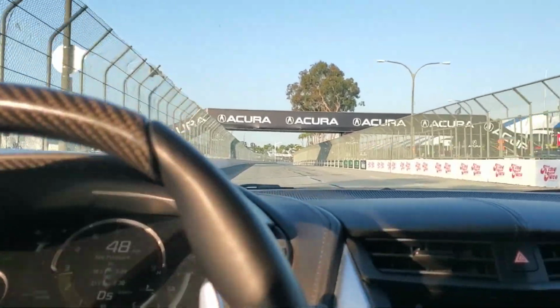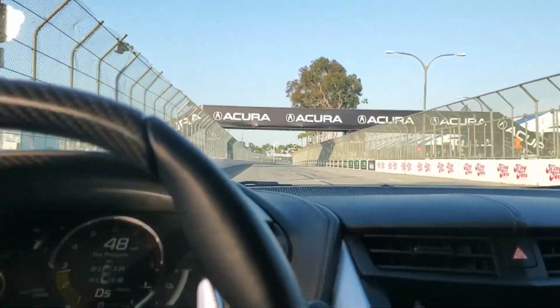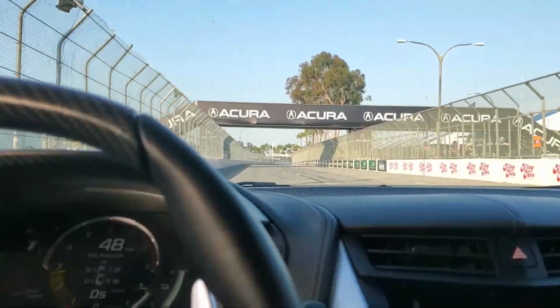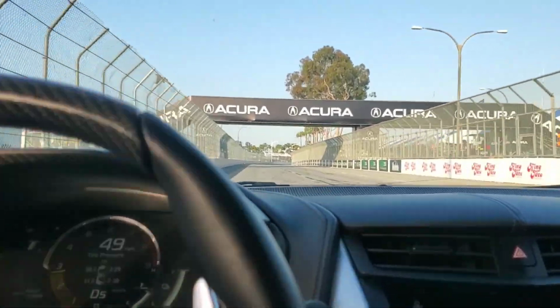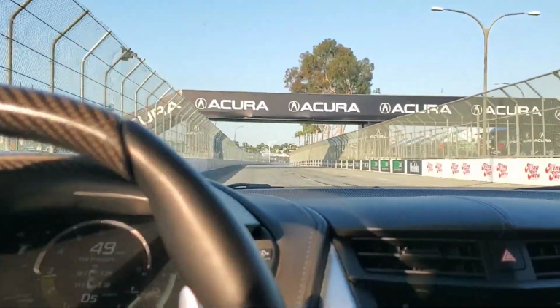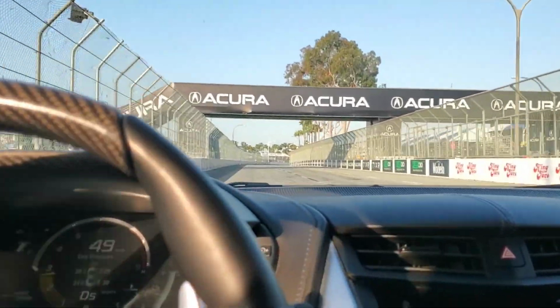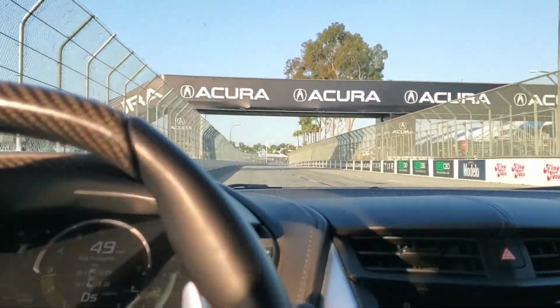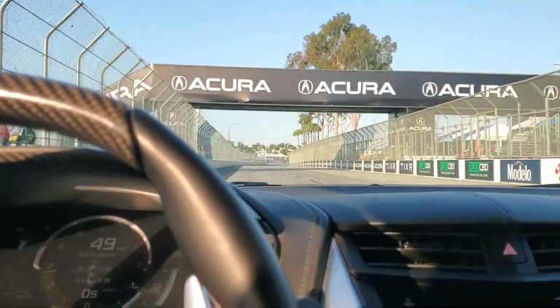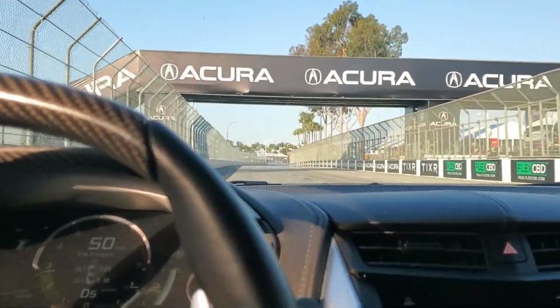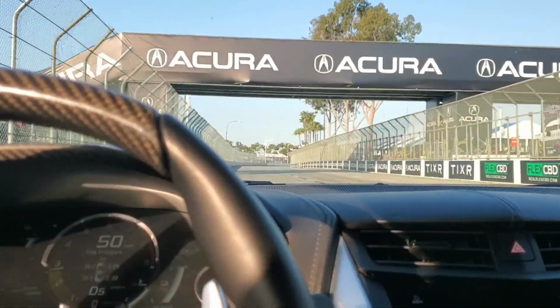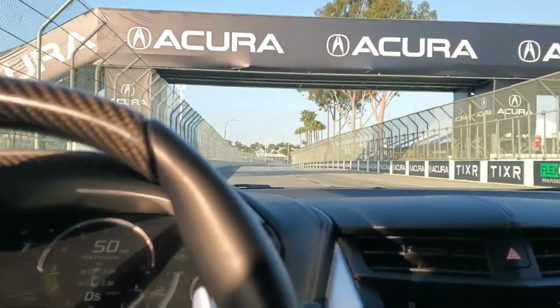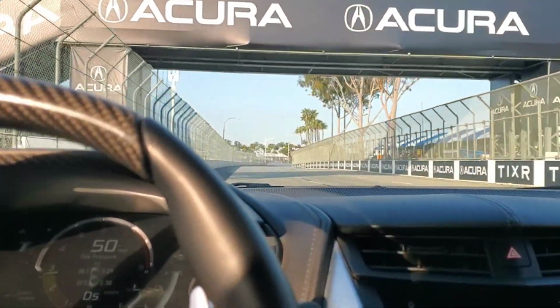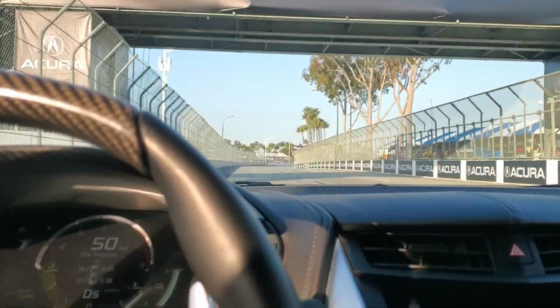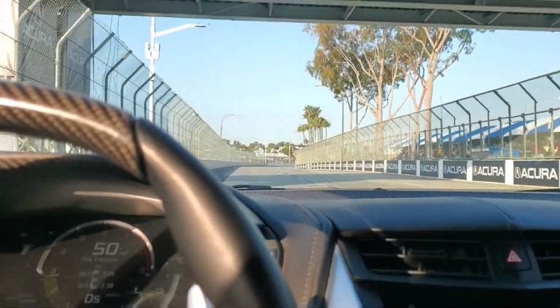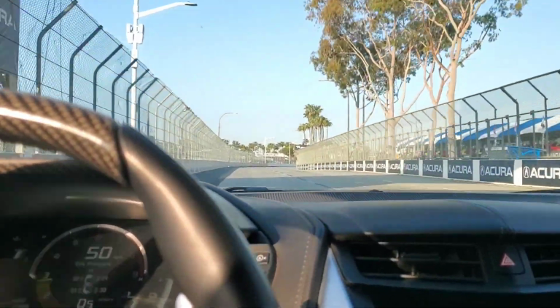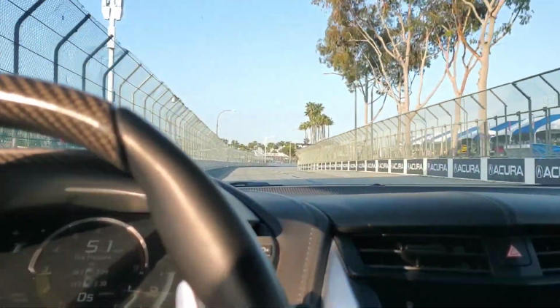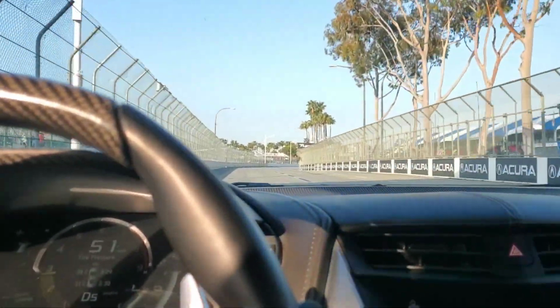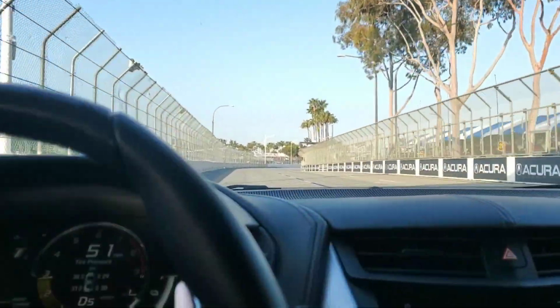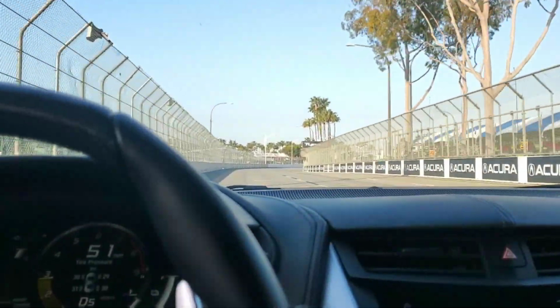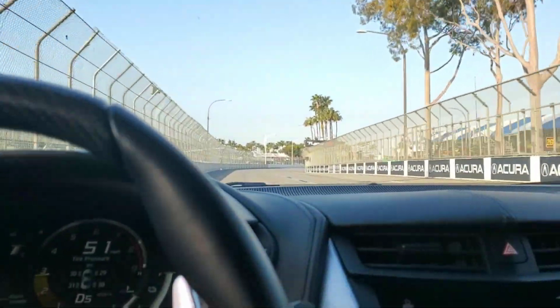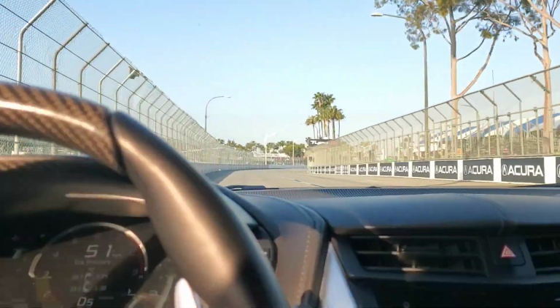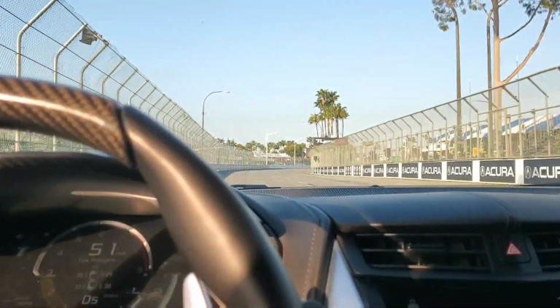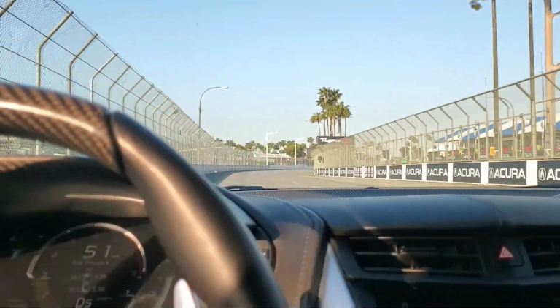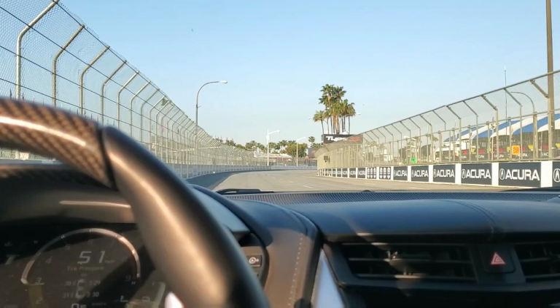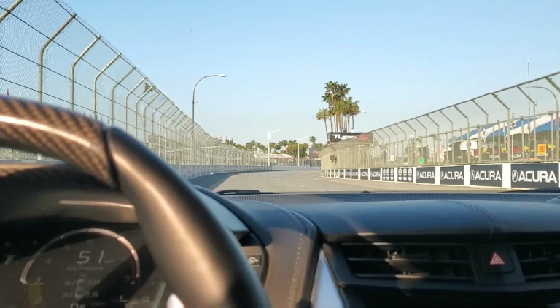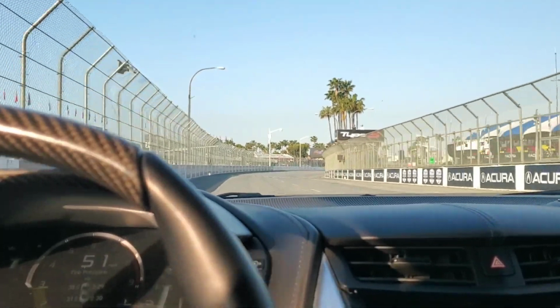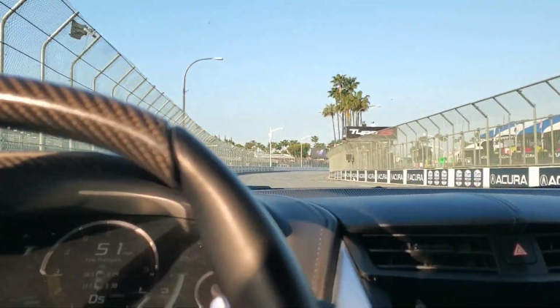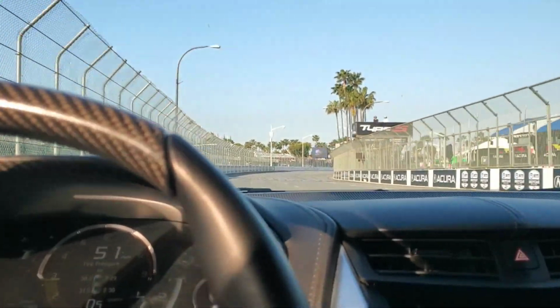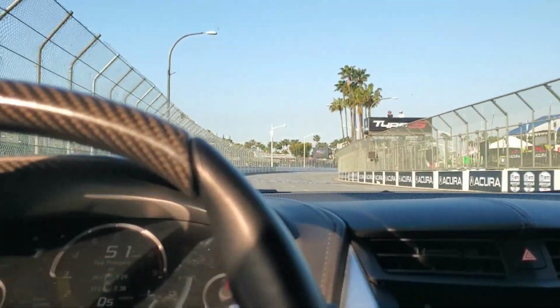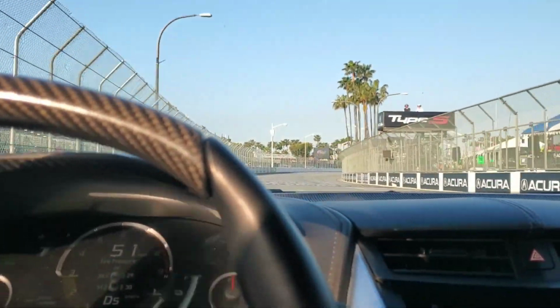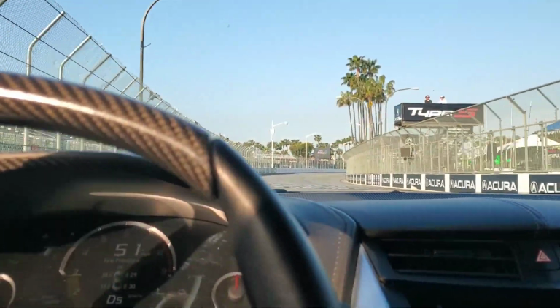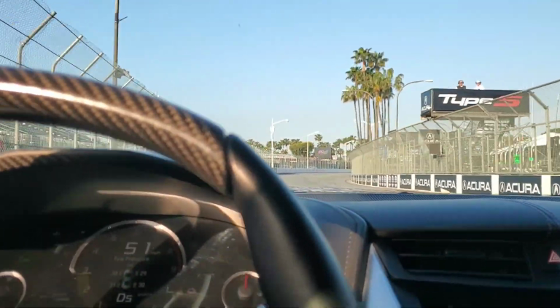I ride down the front straightaway — Acura Grand Prix Long Beach, doing pace cars in the NSX.